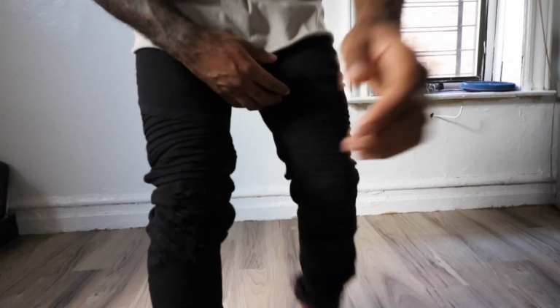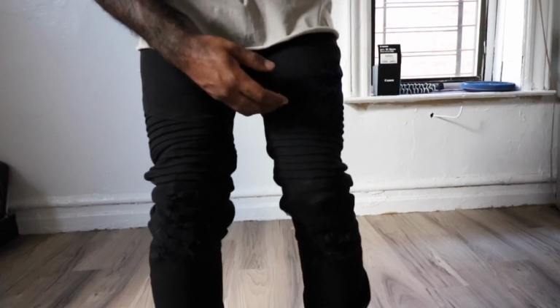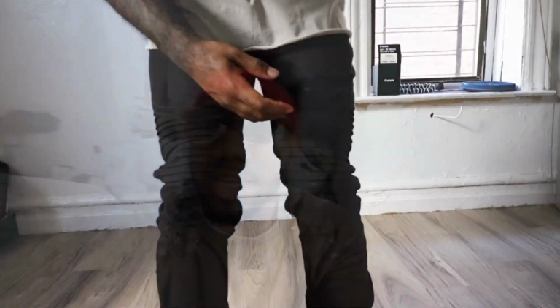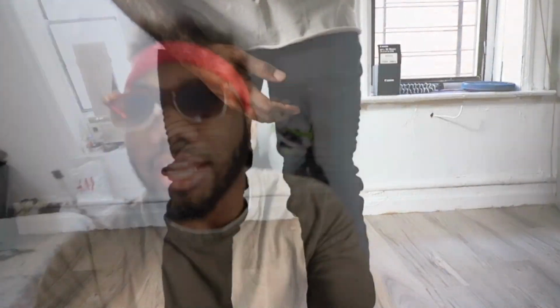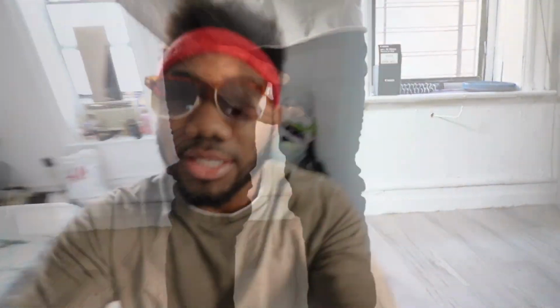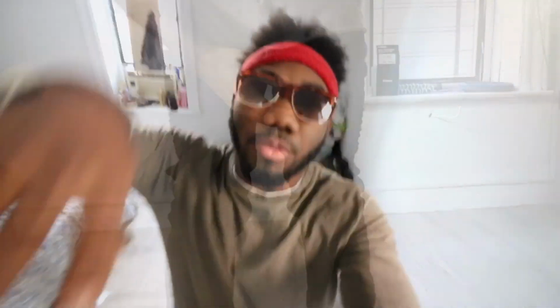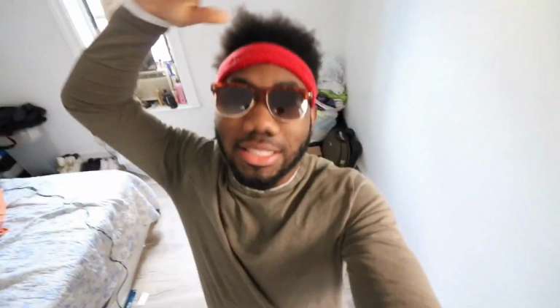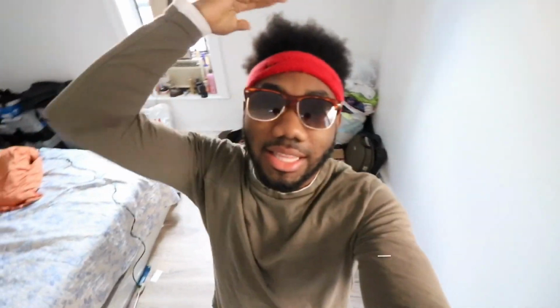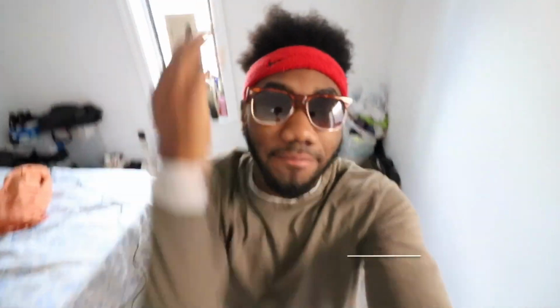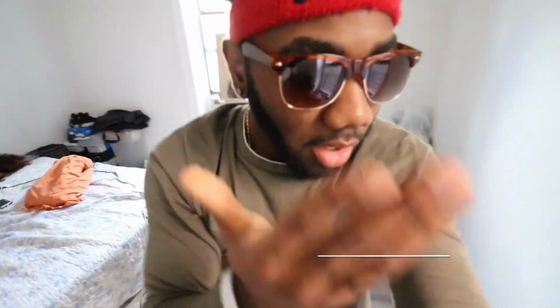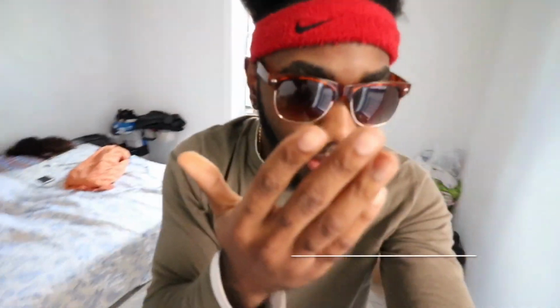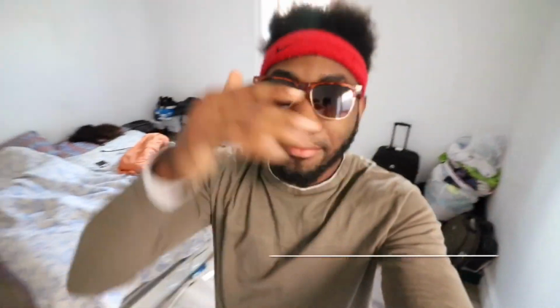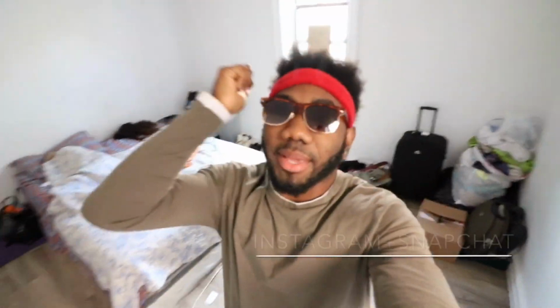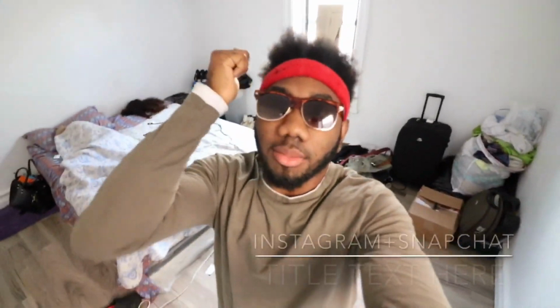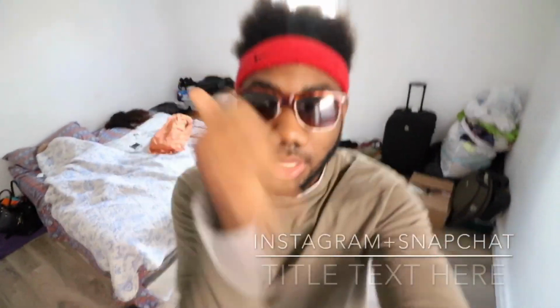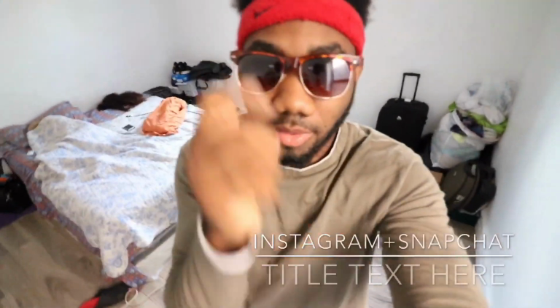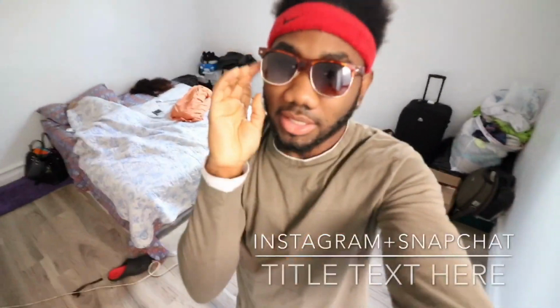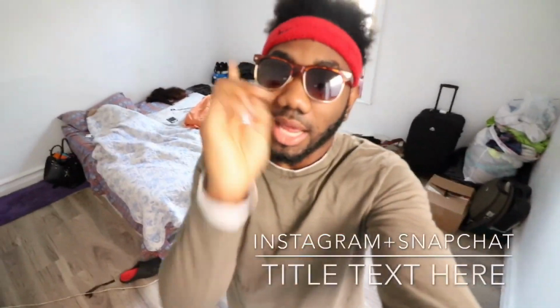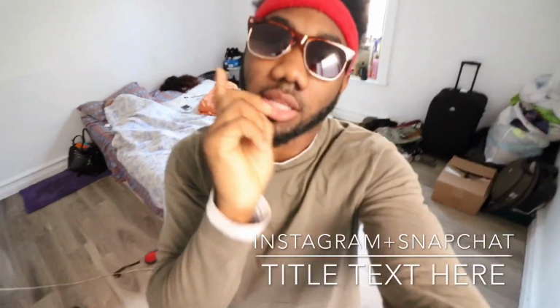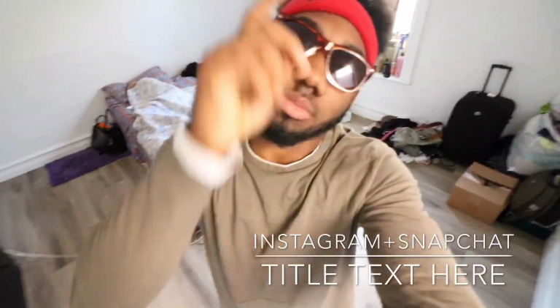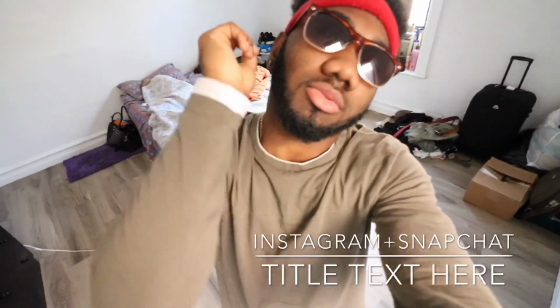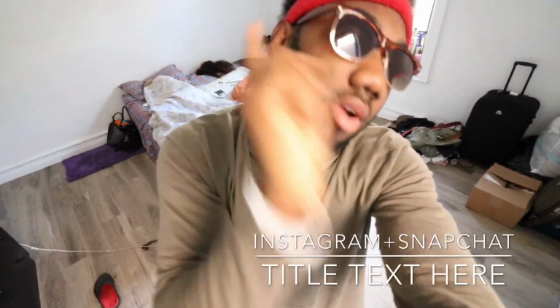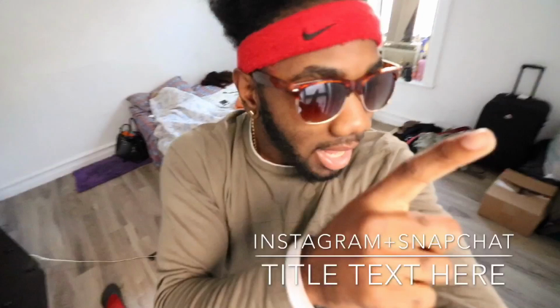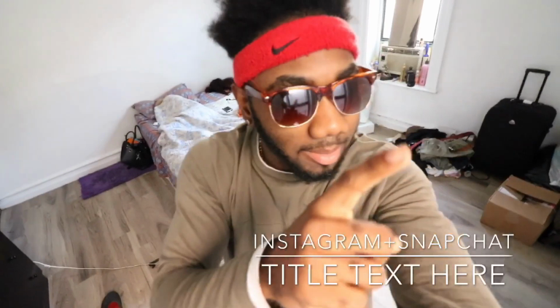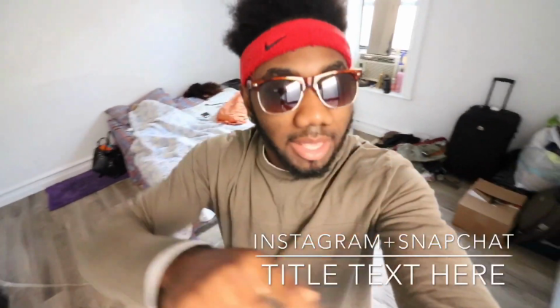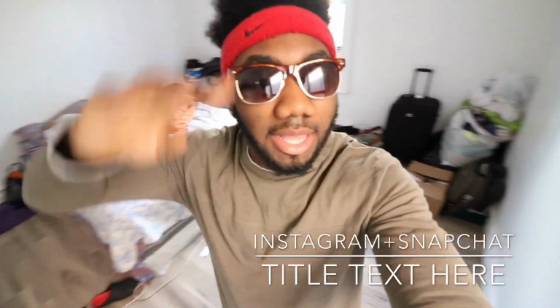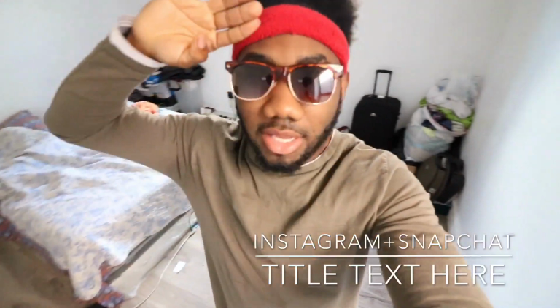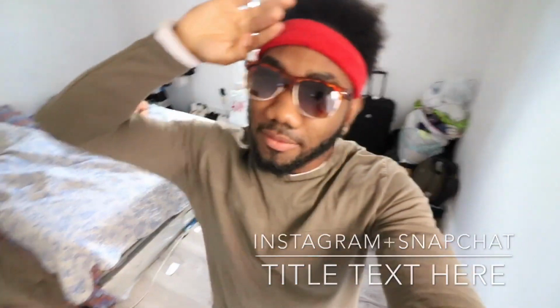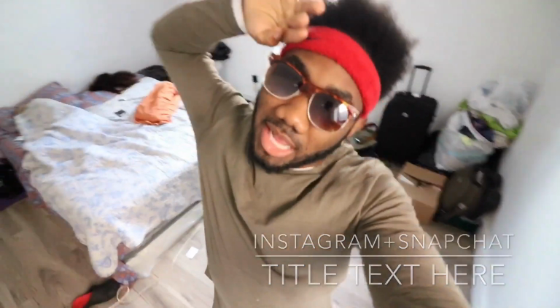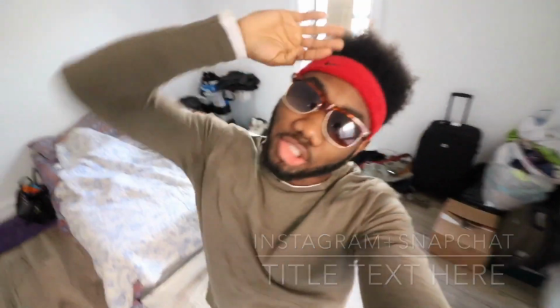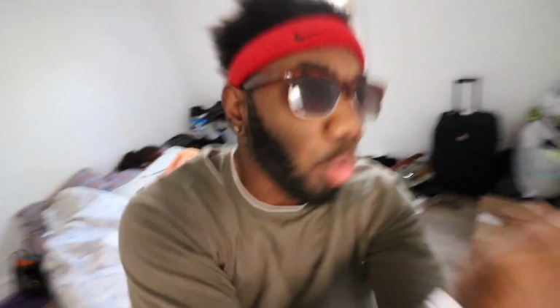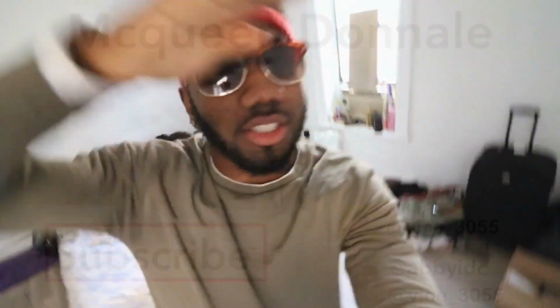I hope you guys liked that video, give it a big thumbs up, don't forget to like and subscribe, and see you on the flip side. Deuces.